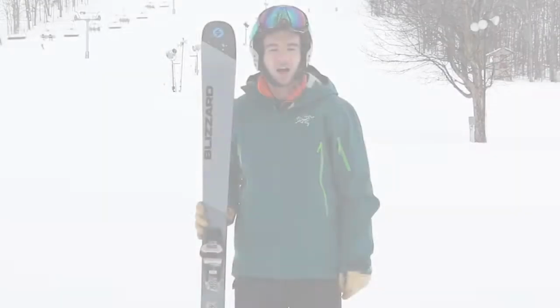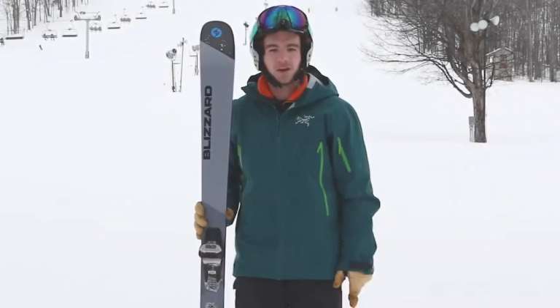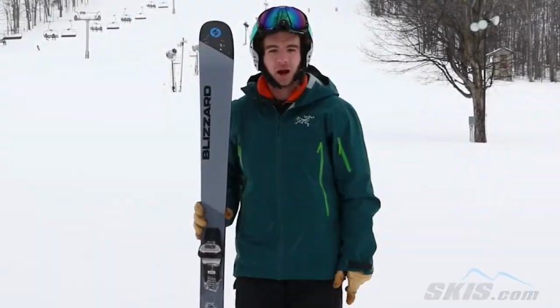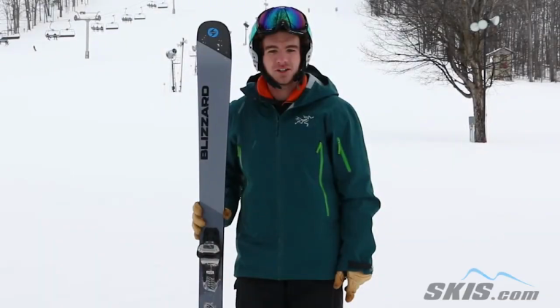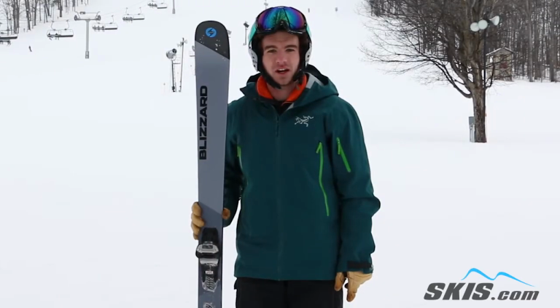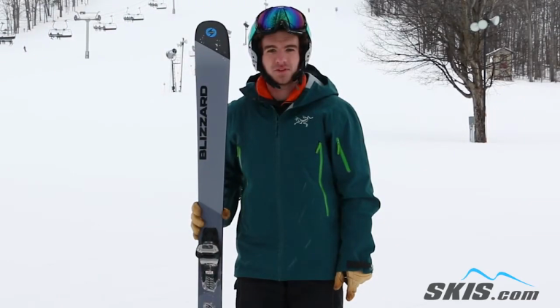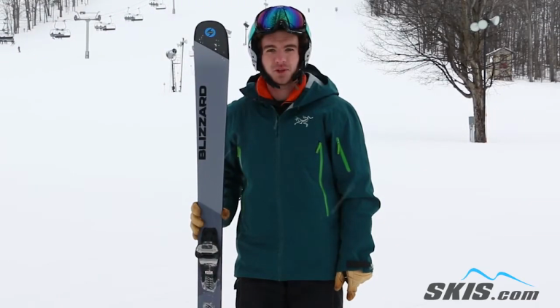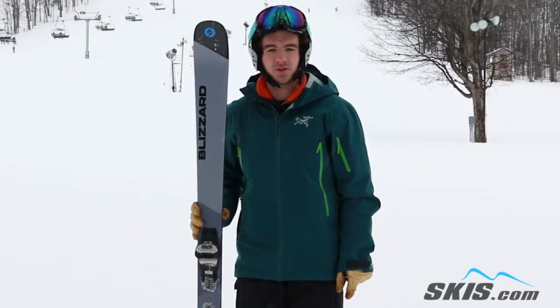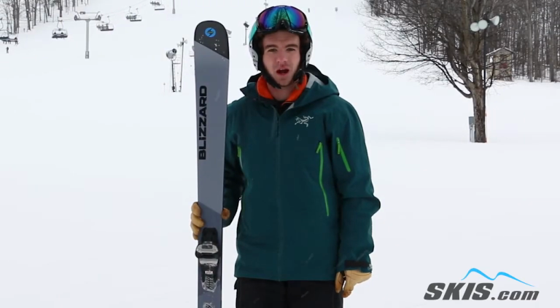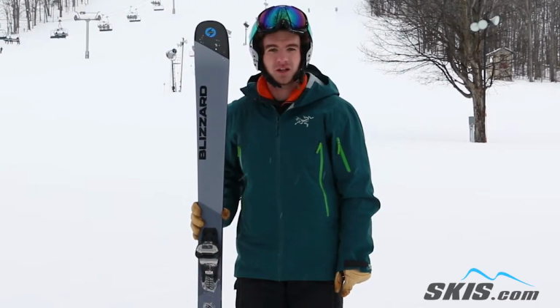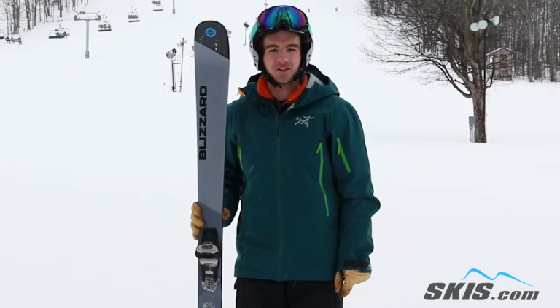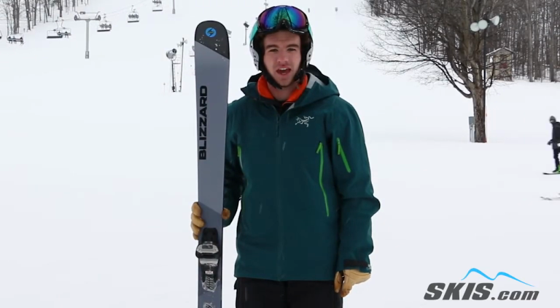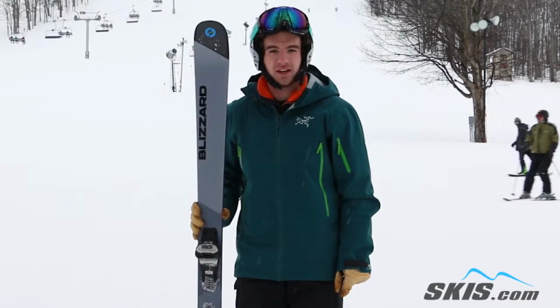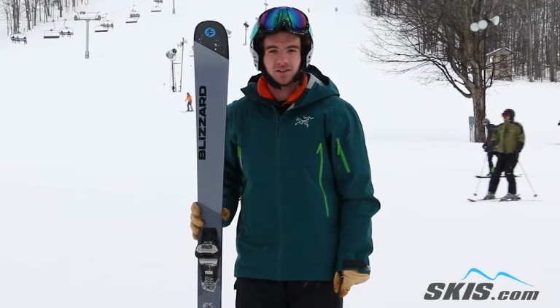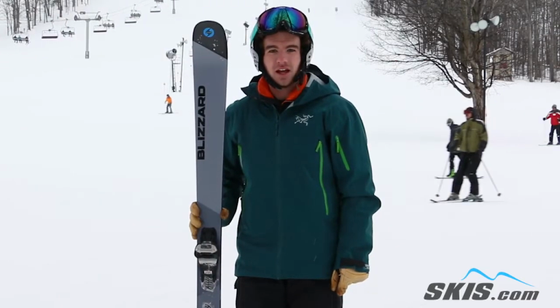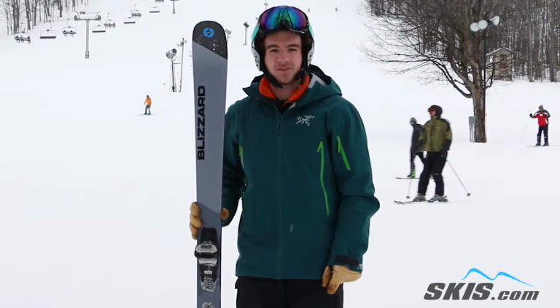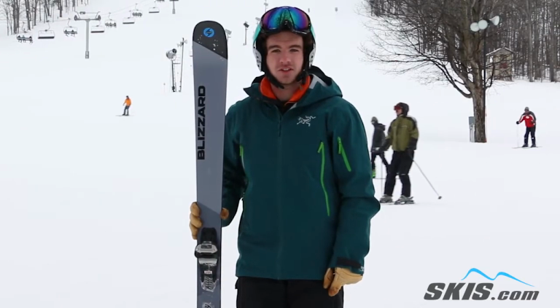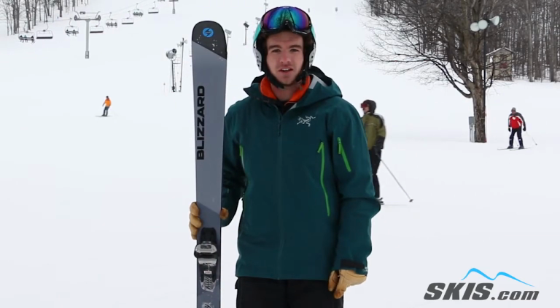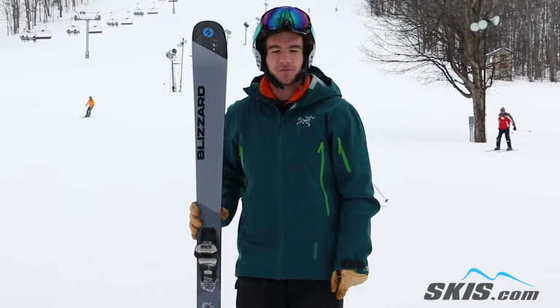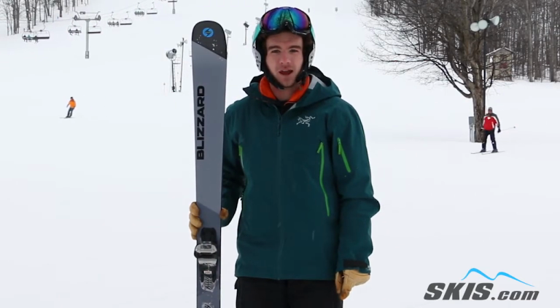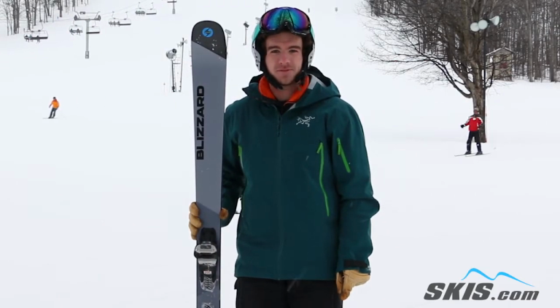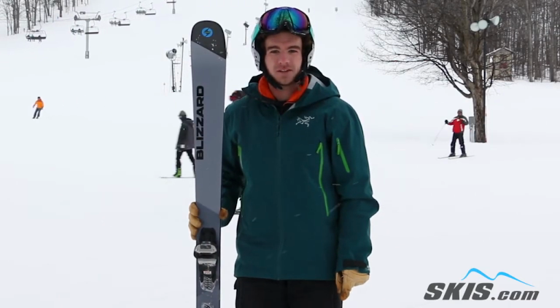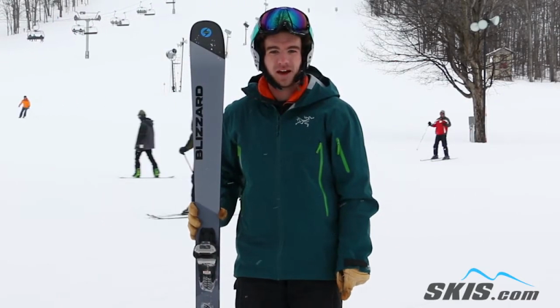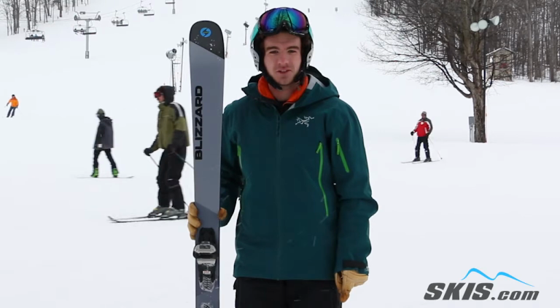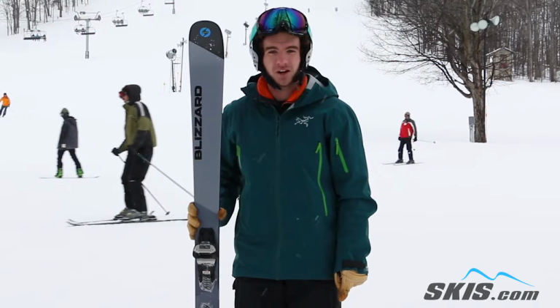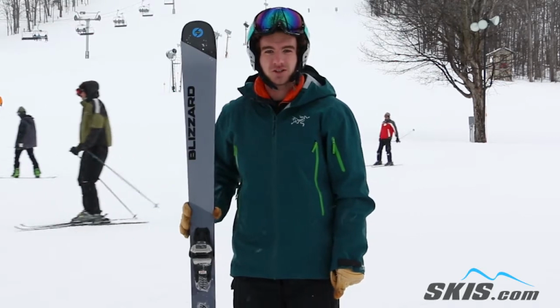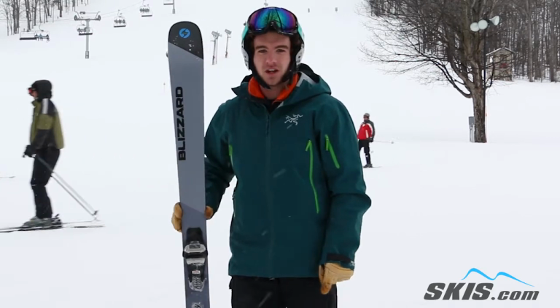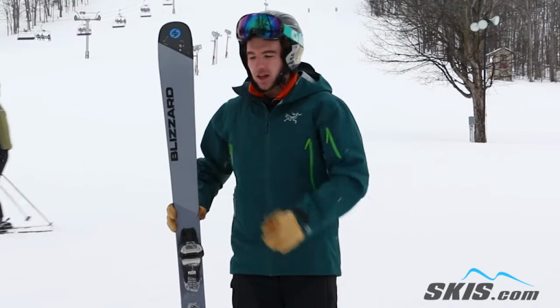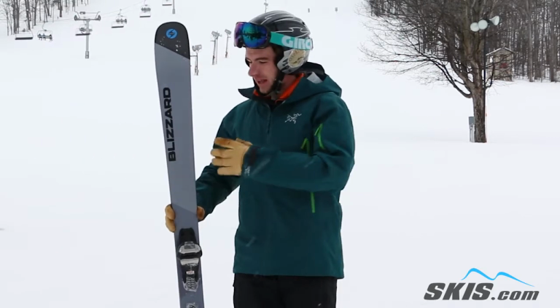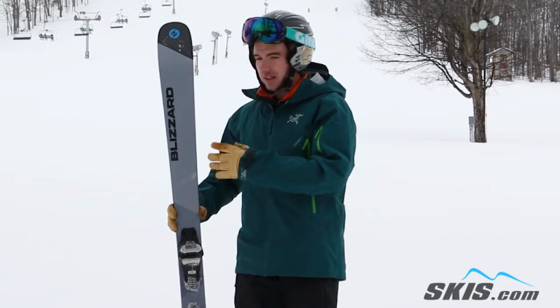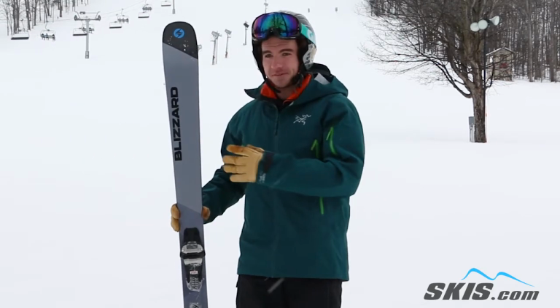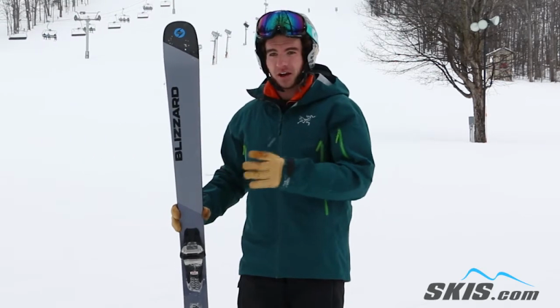Hi, I'm Ryan. I just got off the Blizzard Brahma CA. I give this ski 4.5 out of 5 stars. It's a lot of fun.